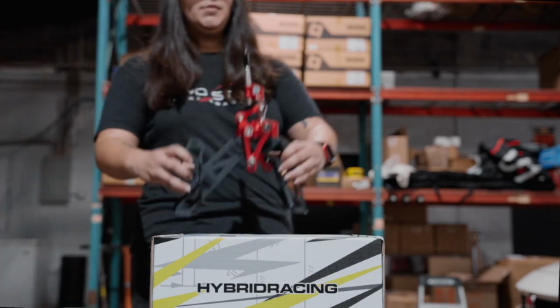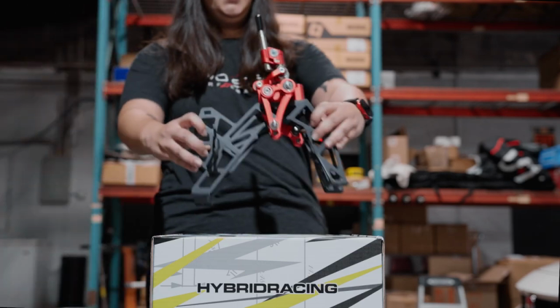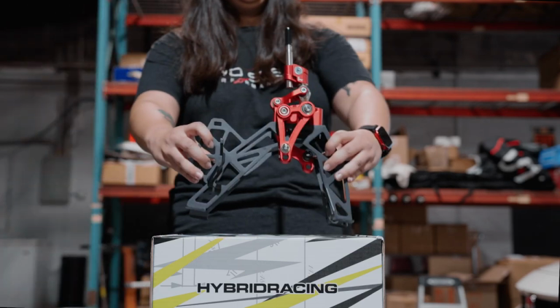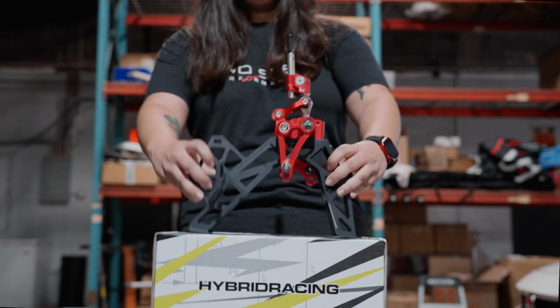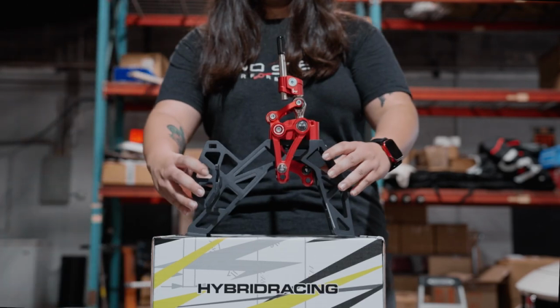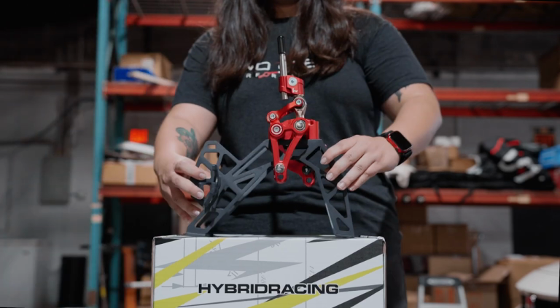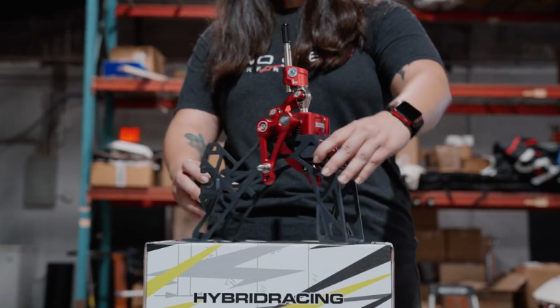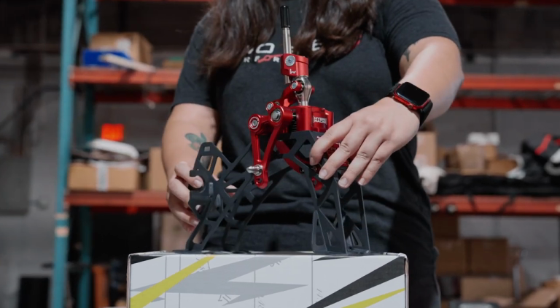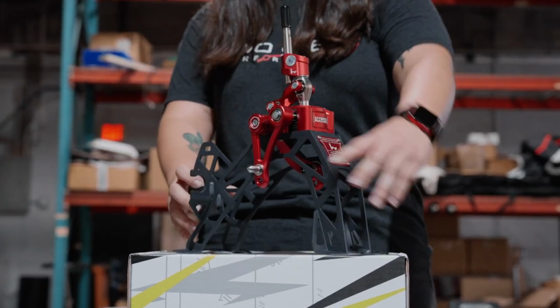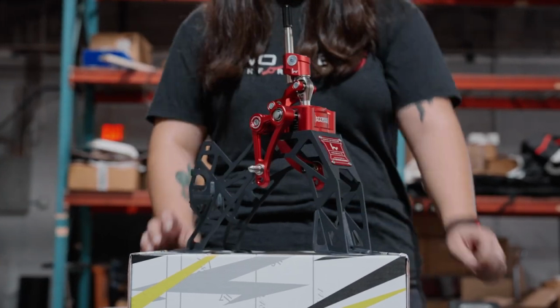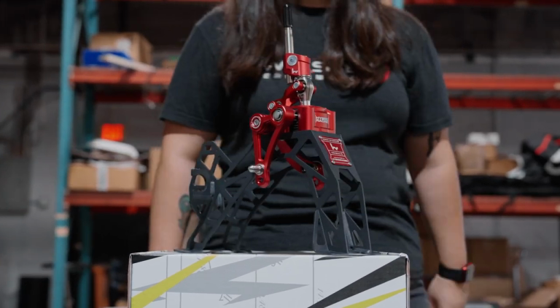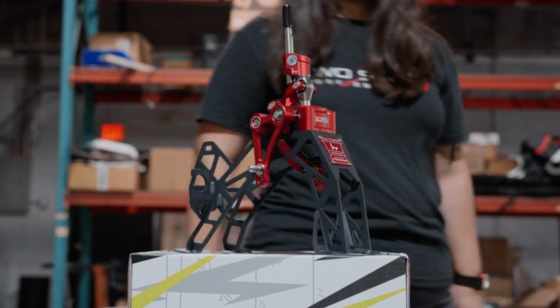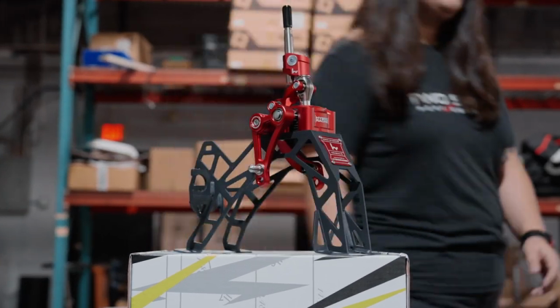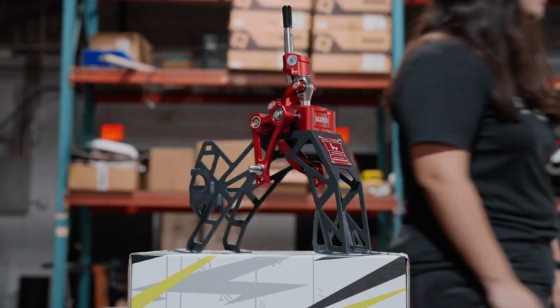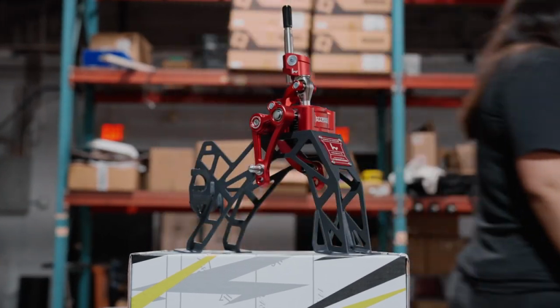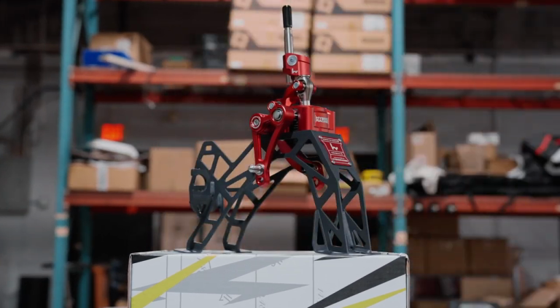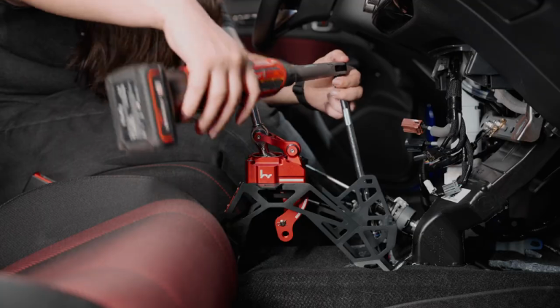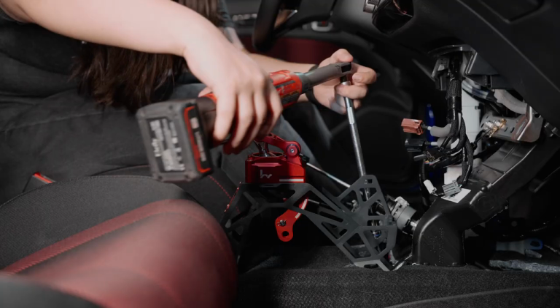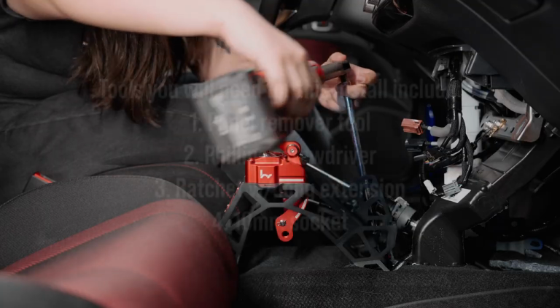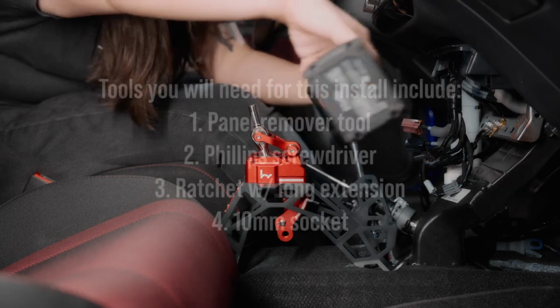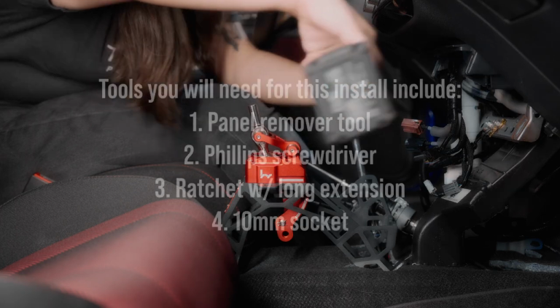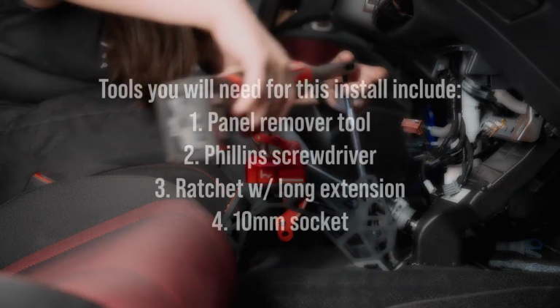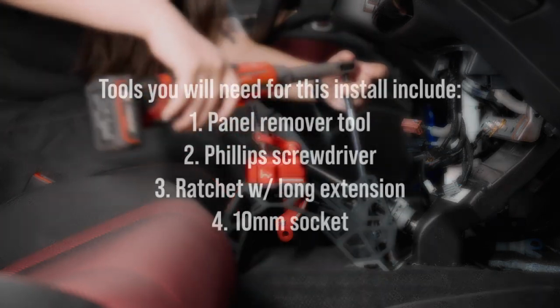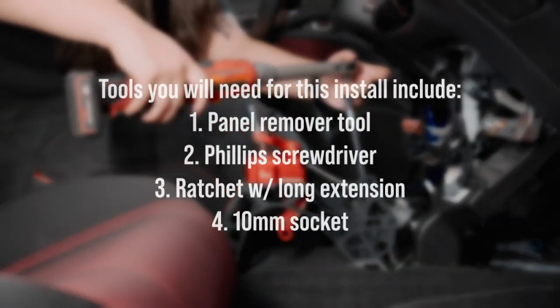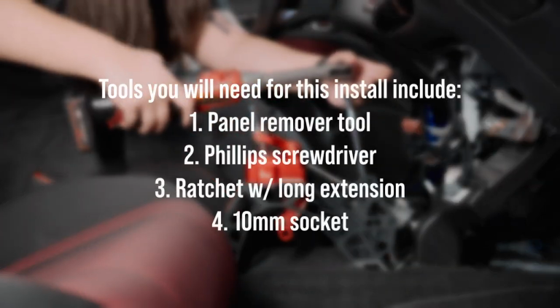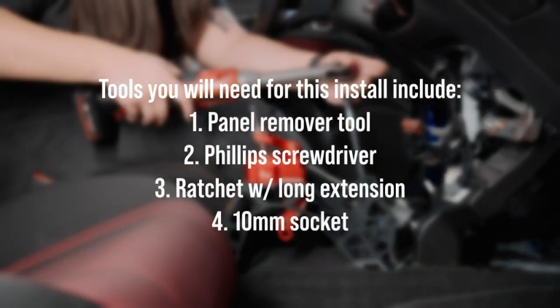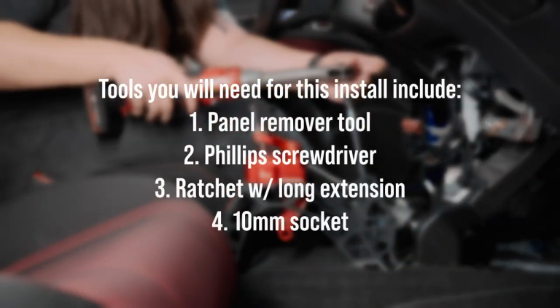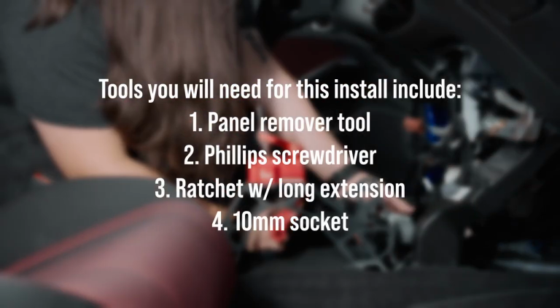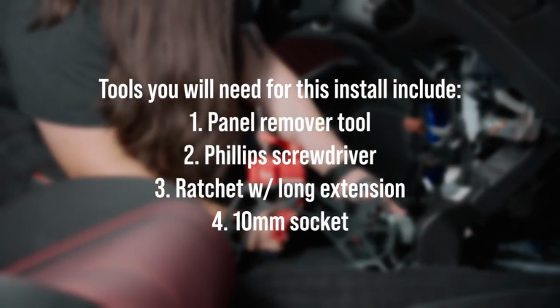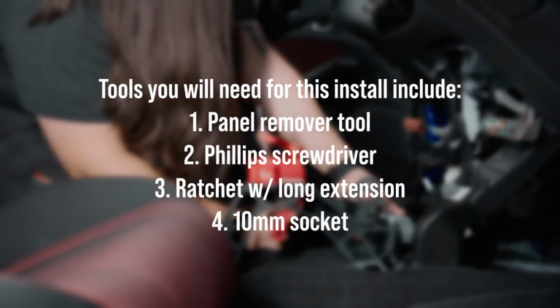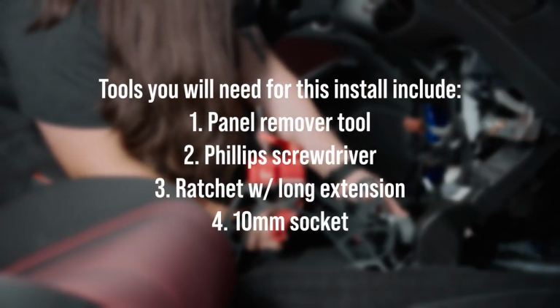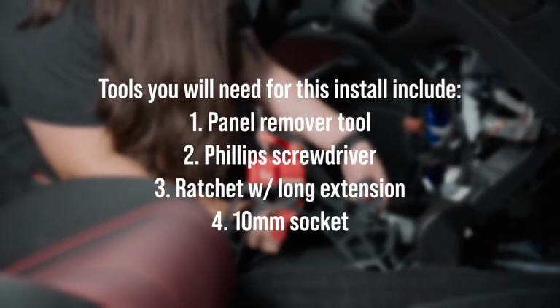This is Hybrid Racing's new short throw shifter for the 5th Gen Integra and 11th Gen Civic, and today I'm going to install it on my 23SI.